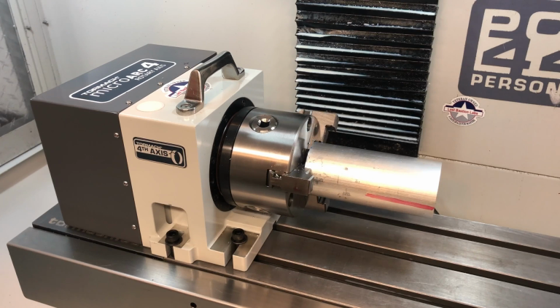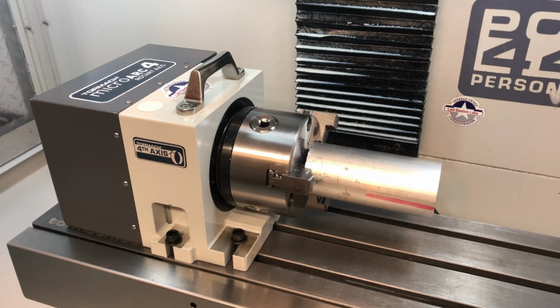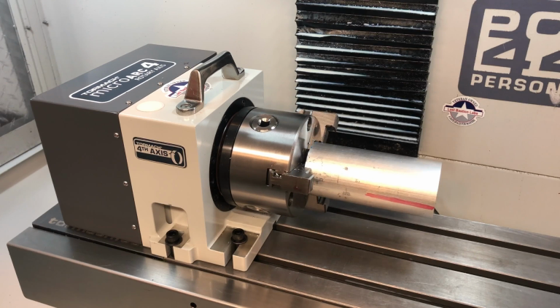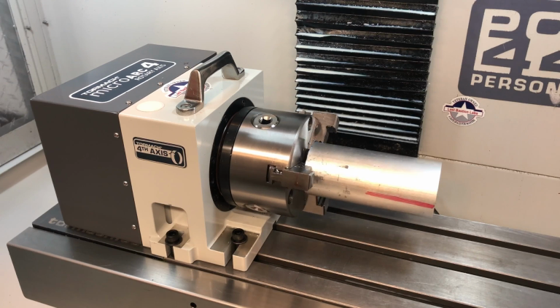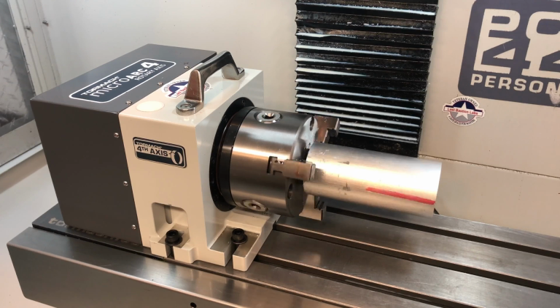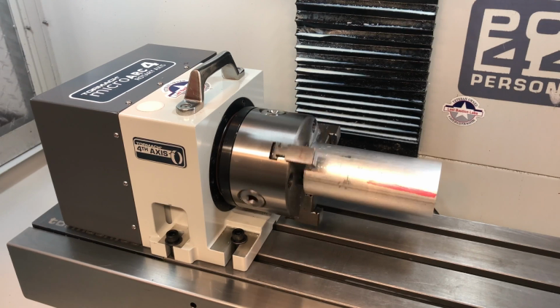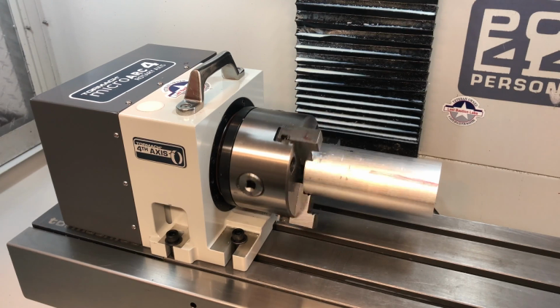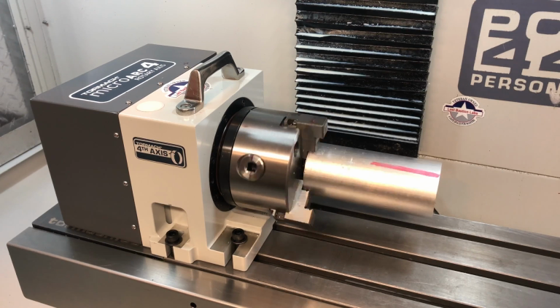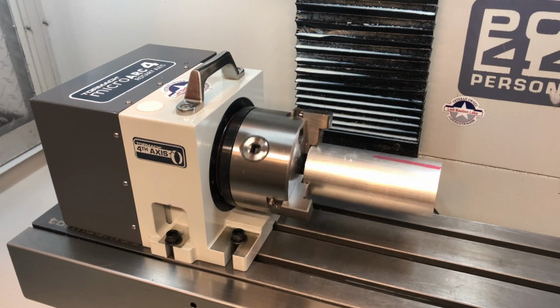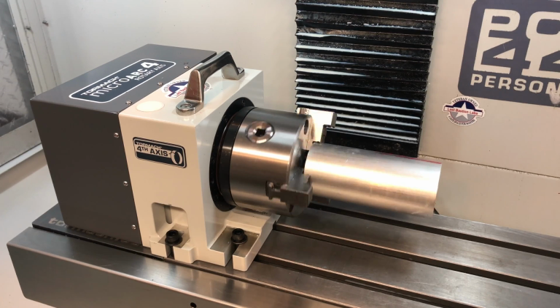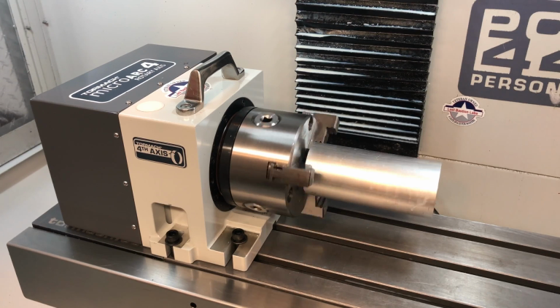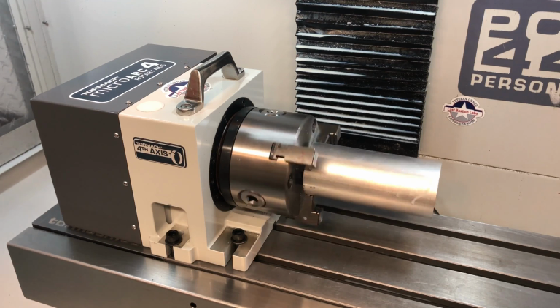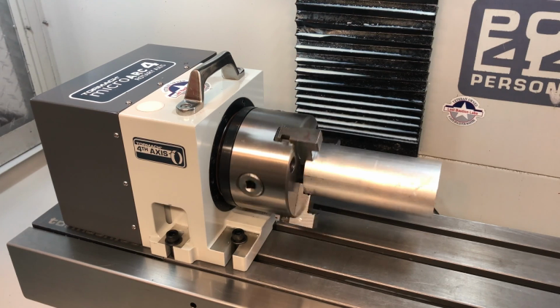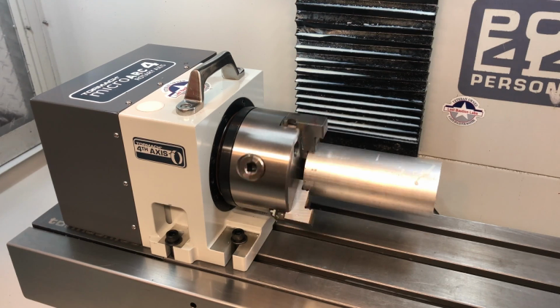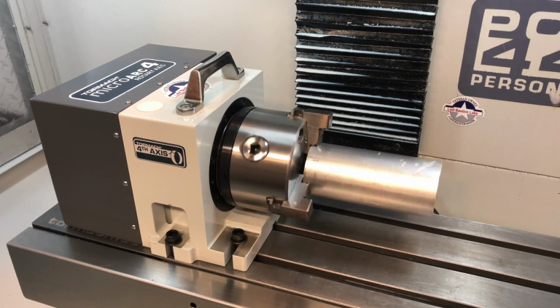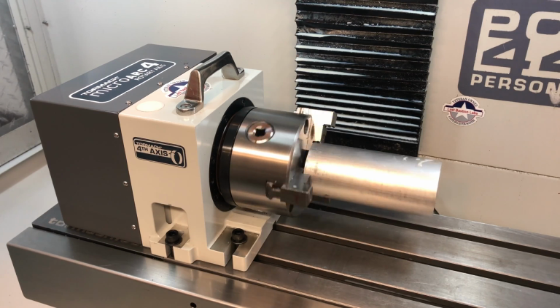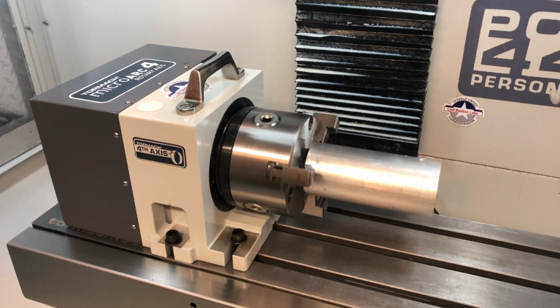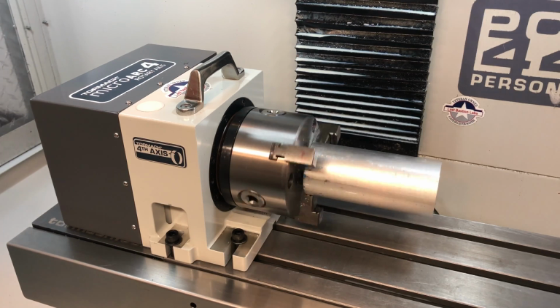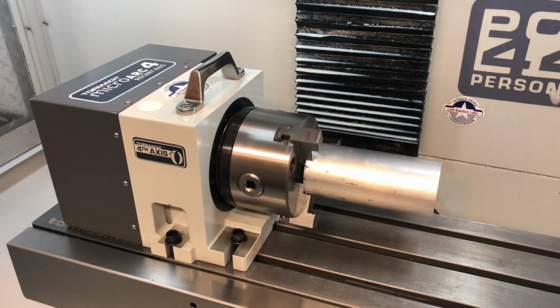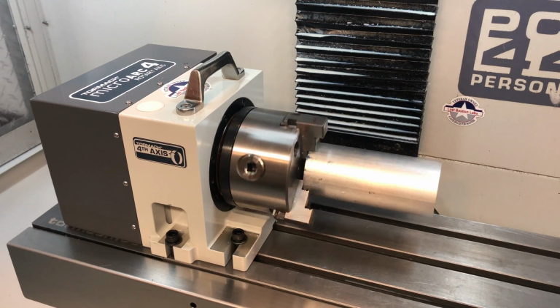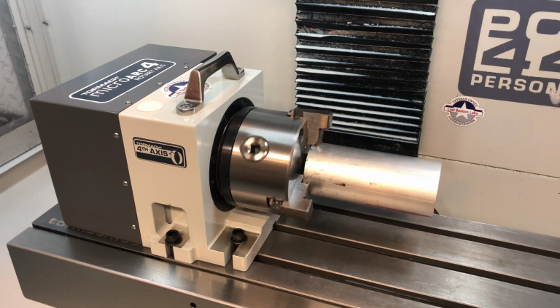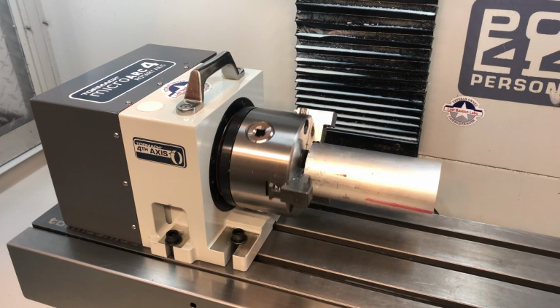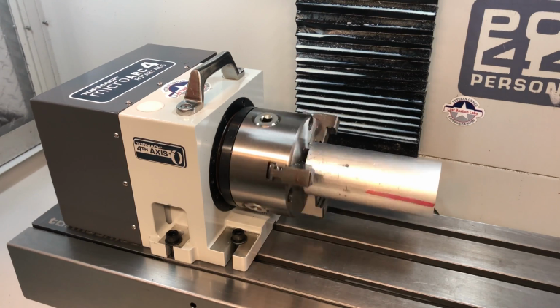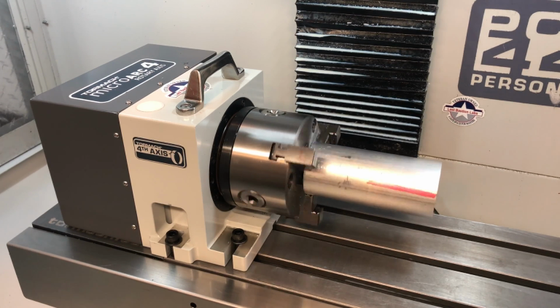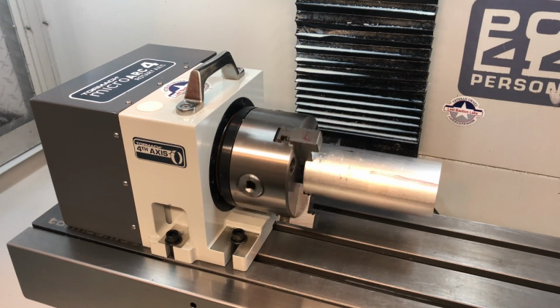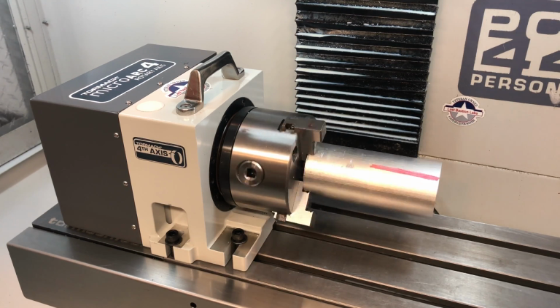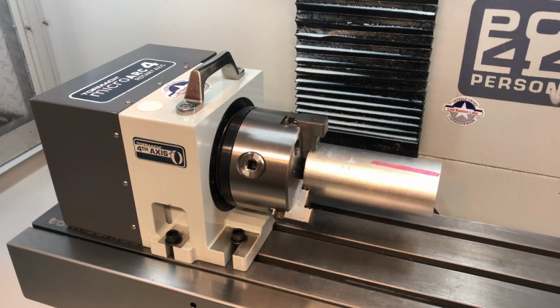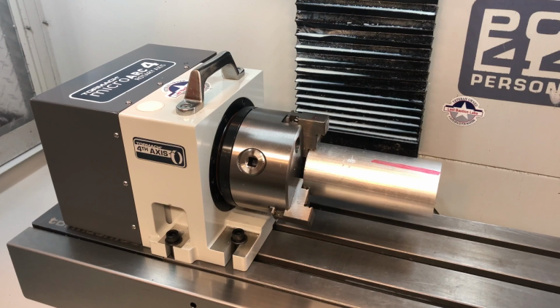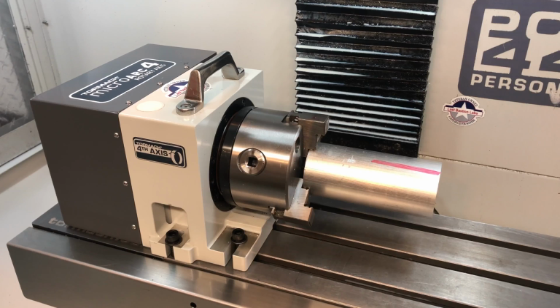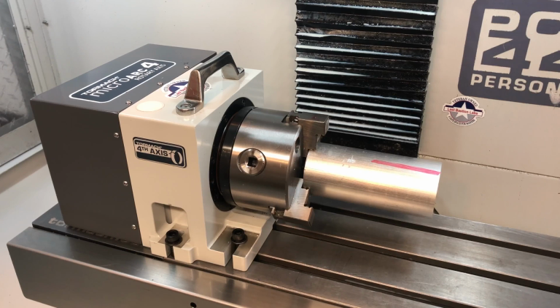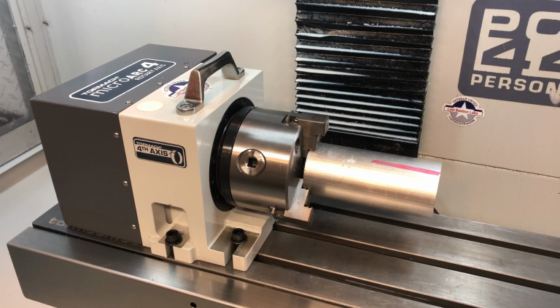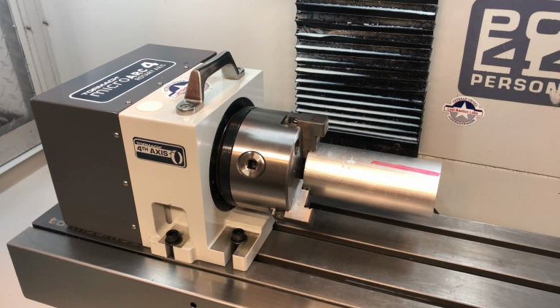The MicroArc 4th Axis from Tormach. Hashtag, not sponsored.